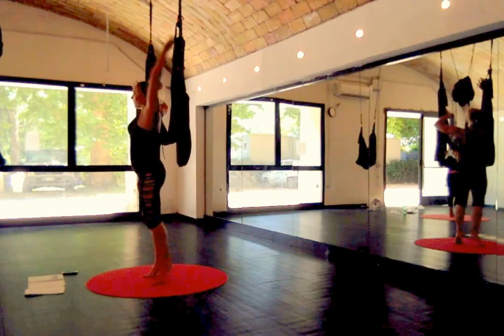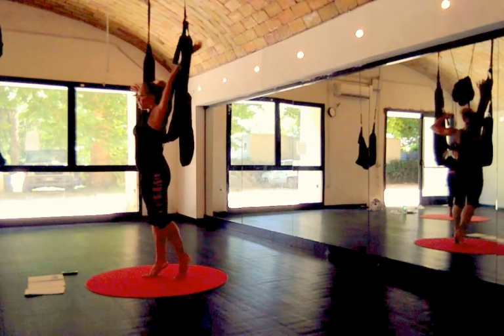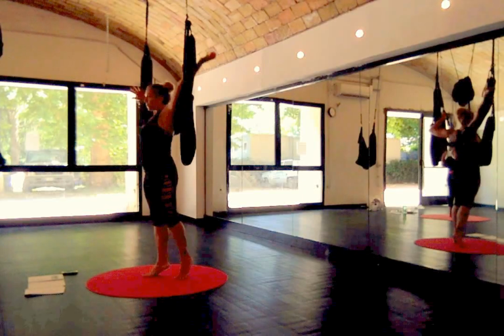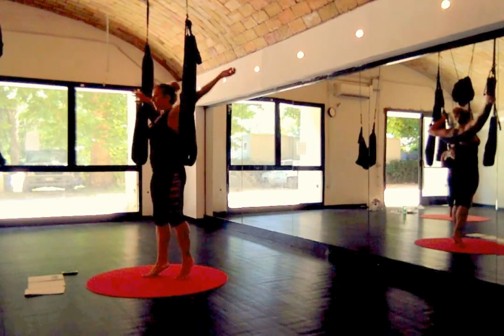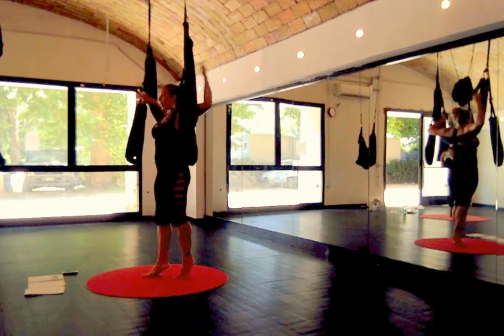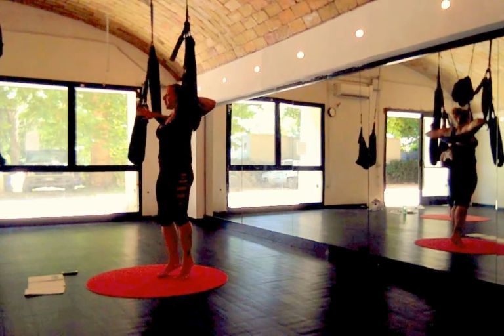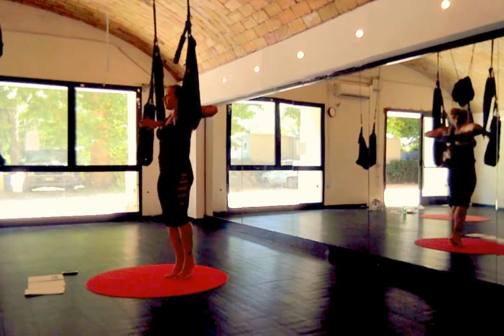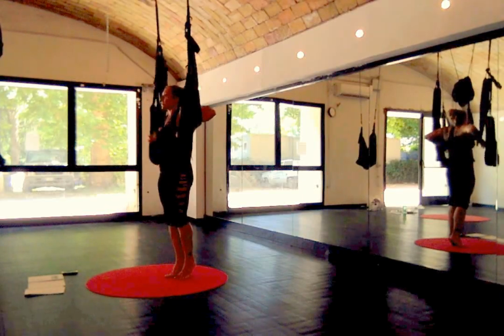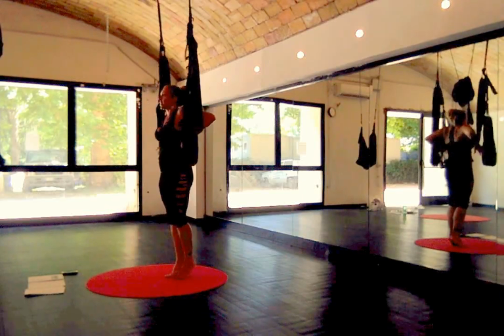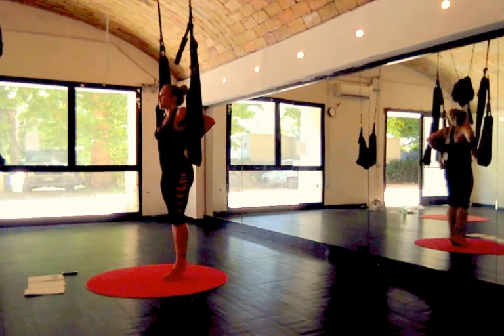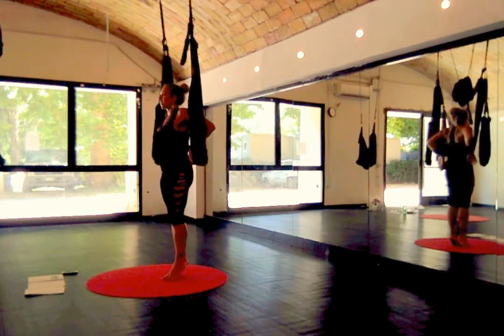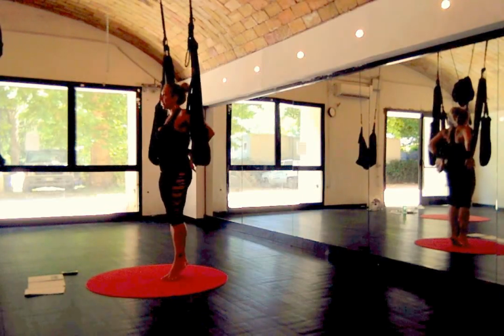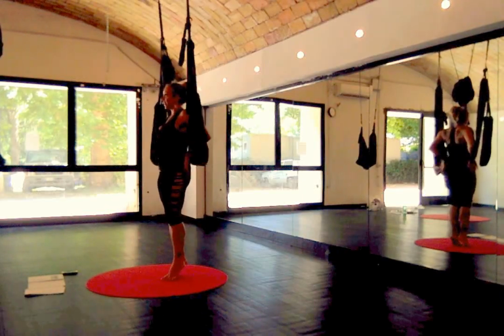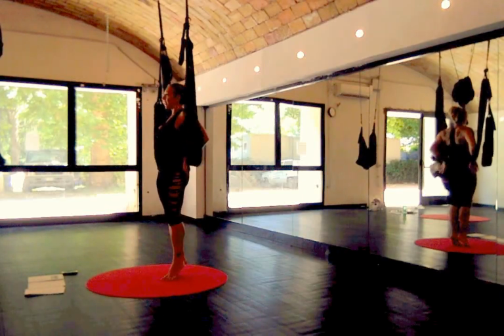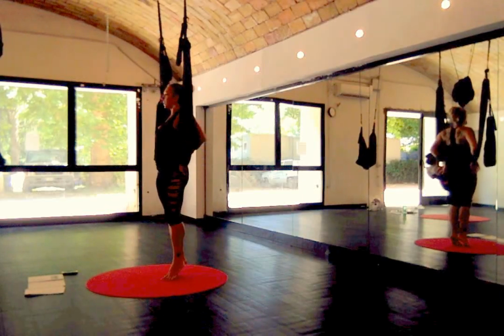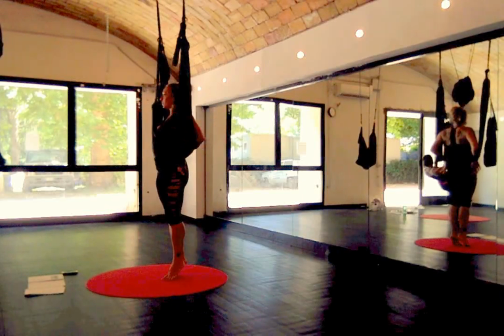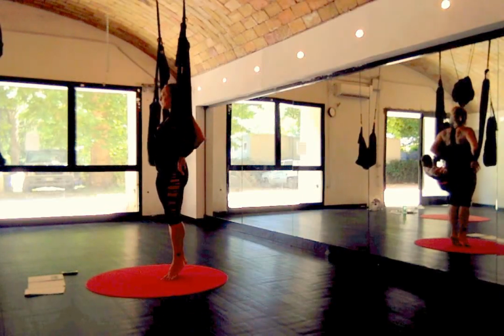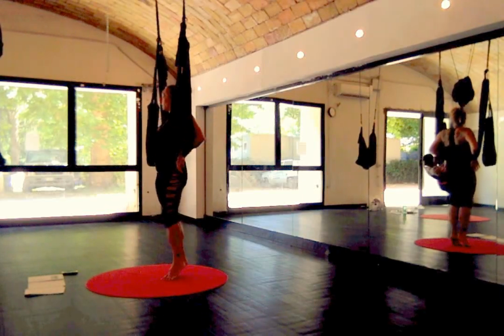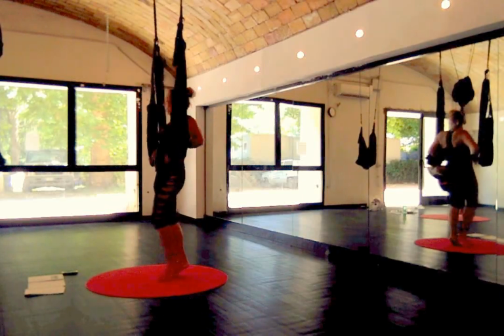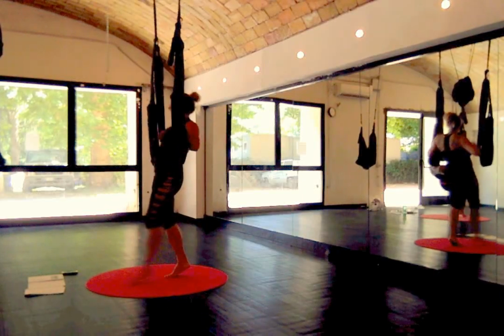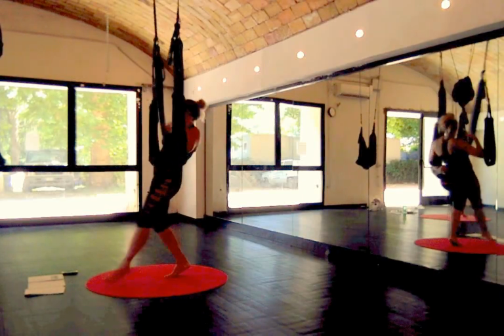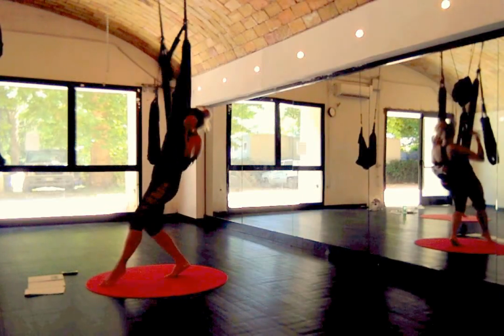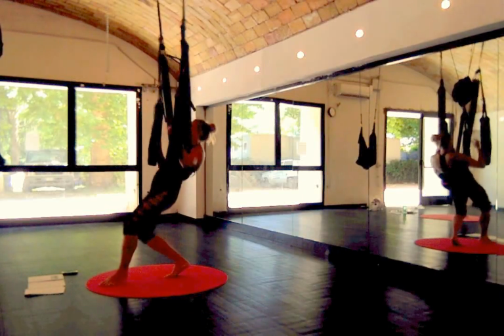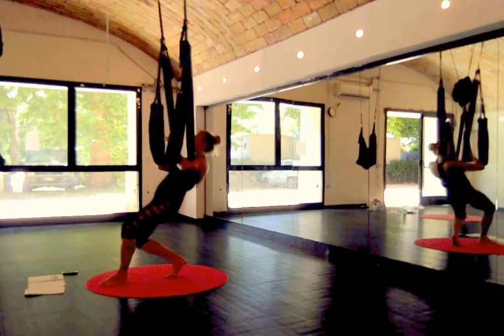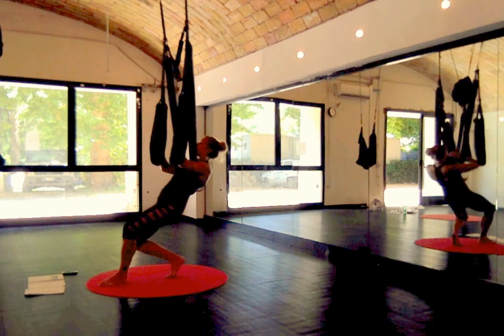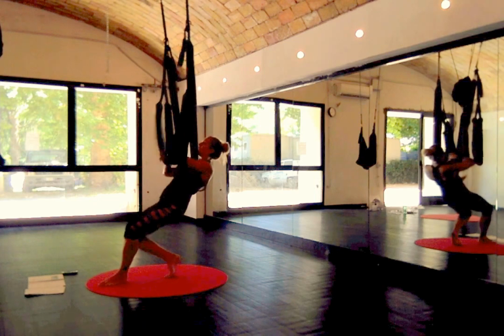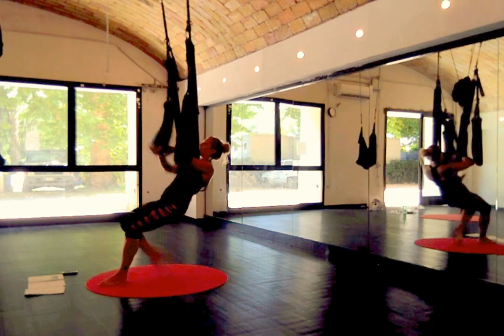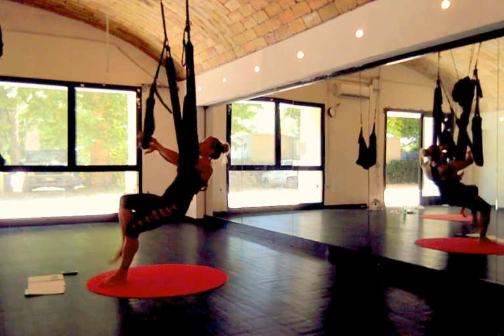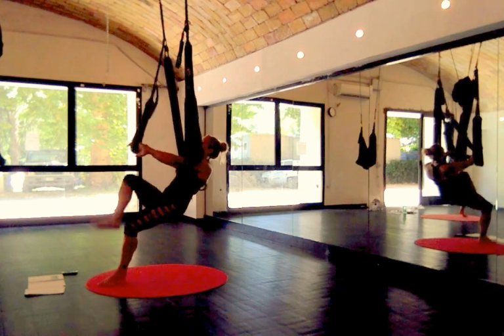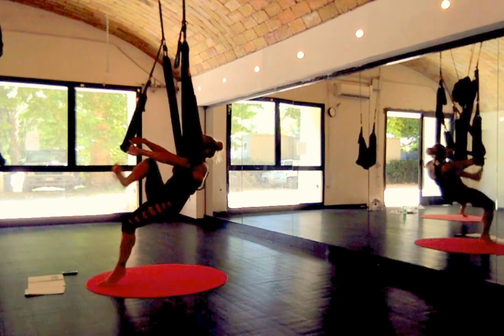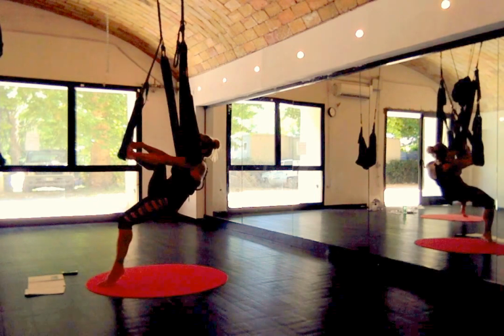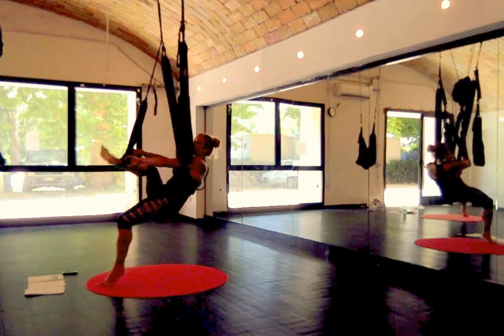We're doing the inversions, getting the leg loose on the ankles. The swing is behind the heart.